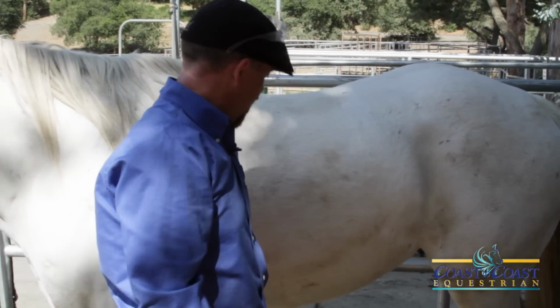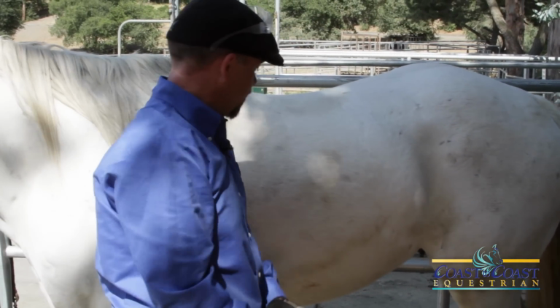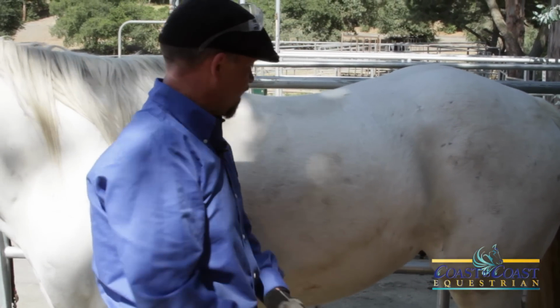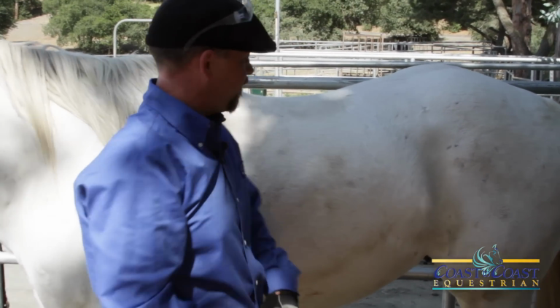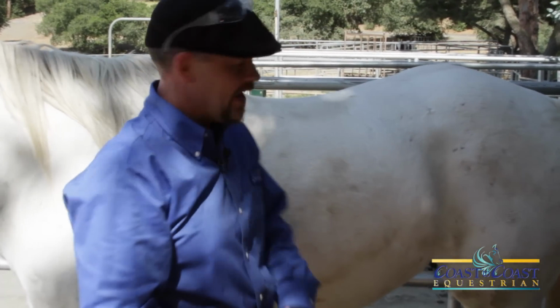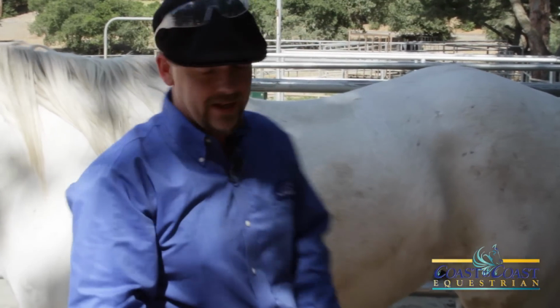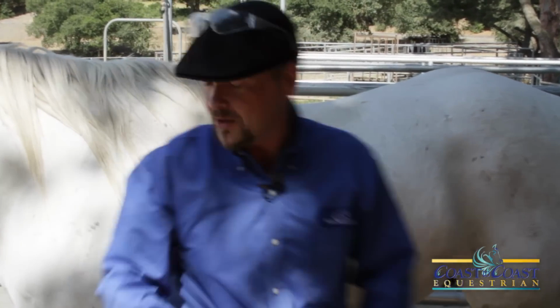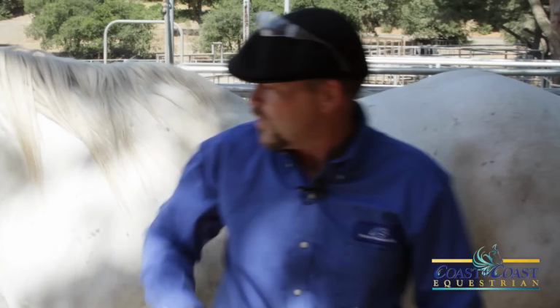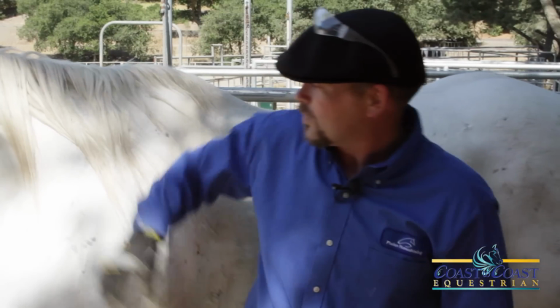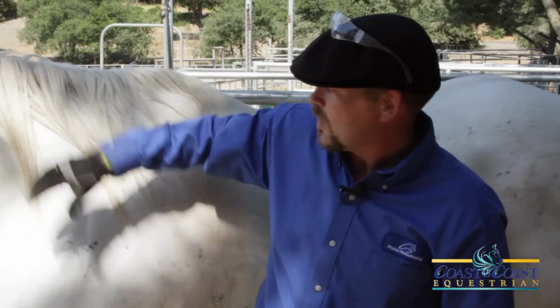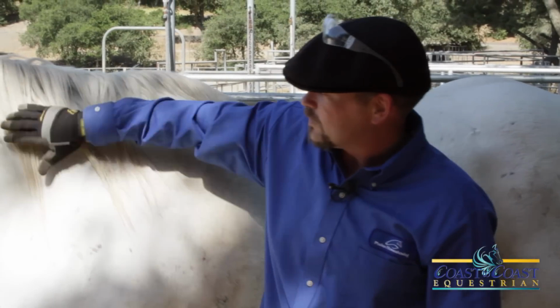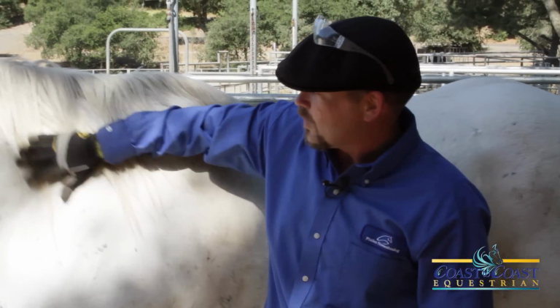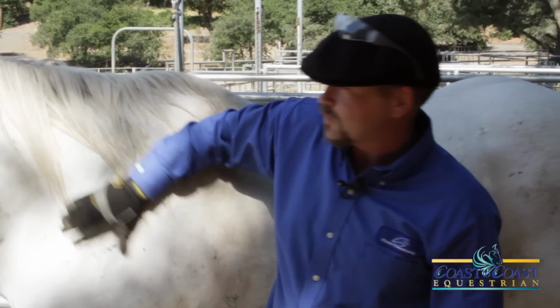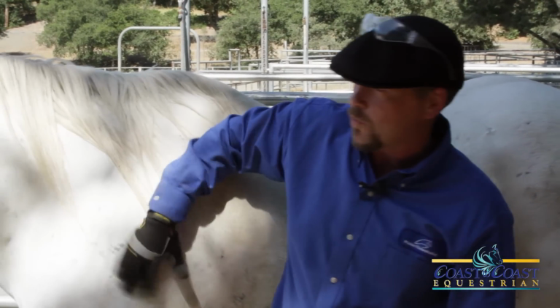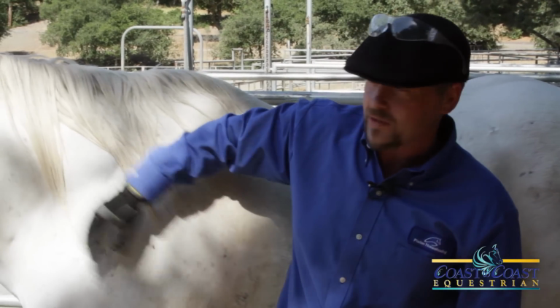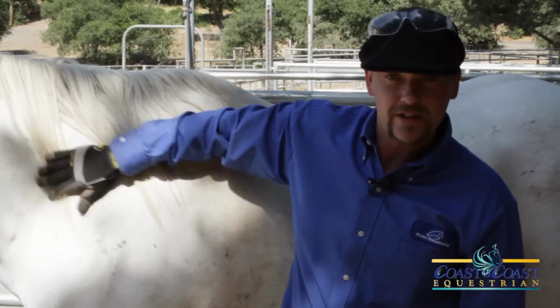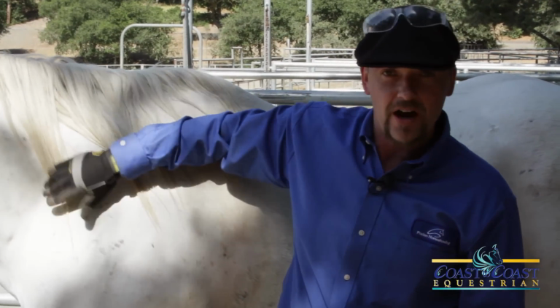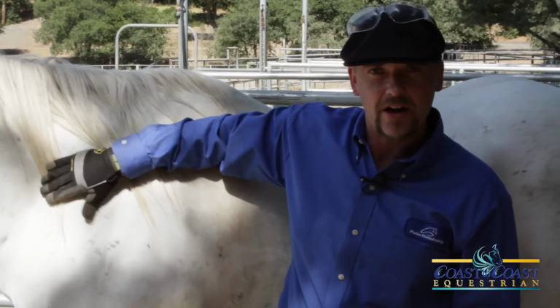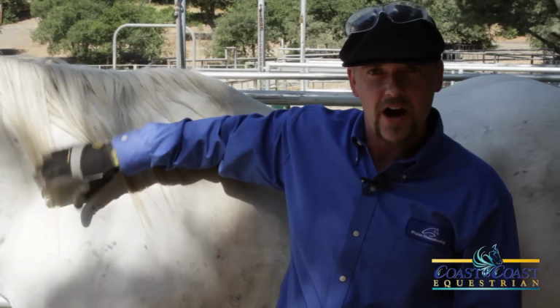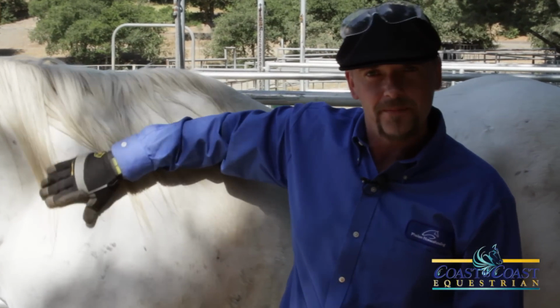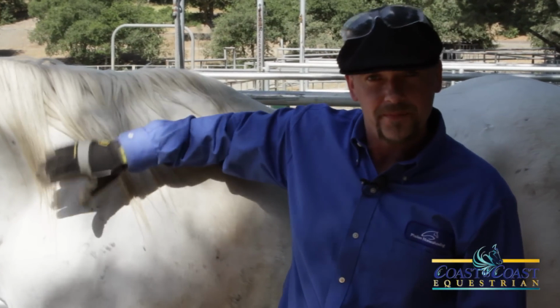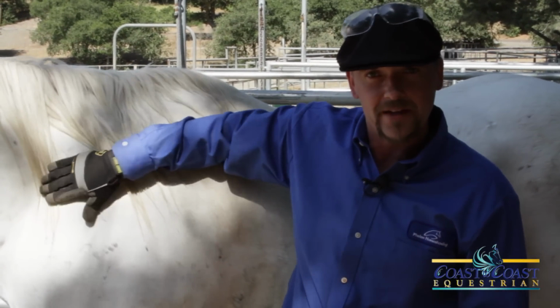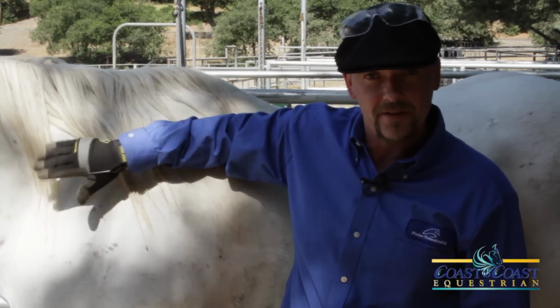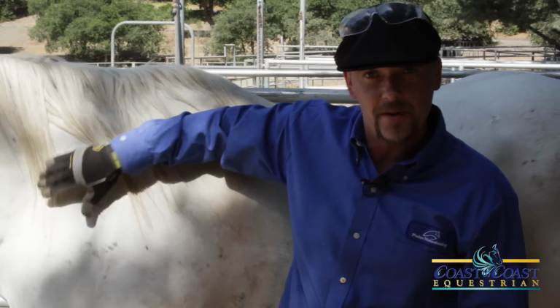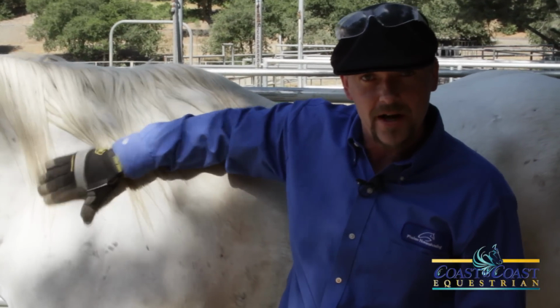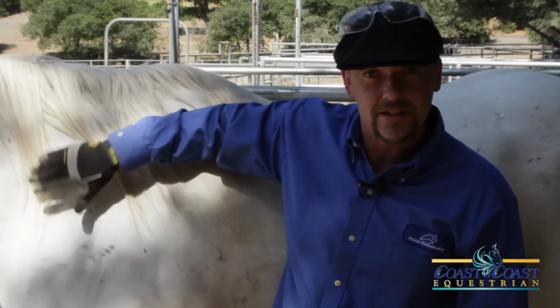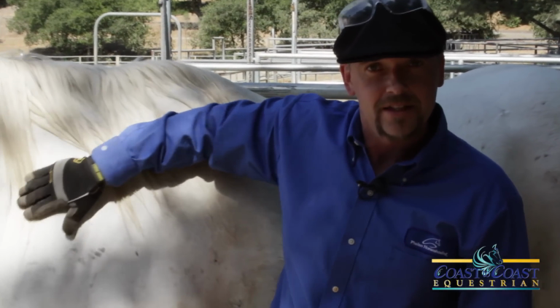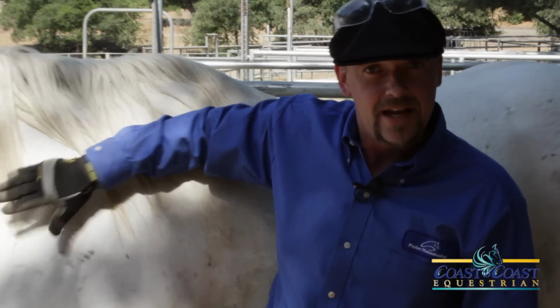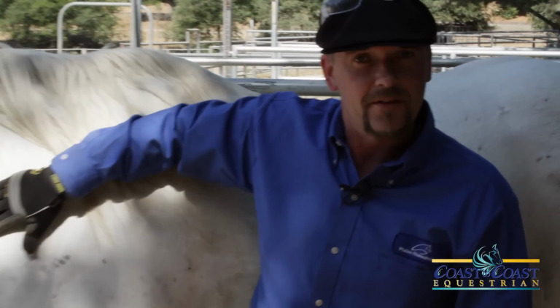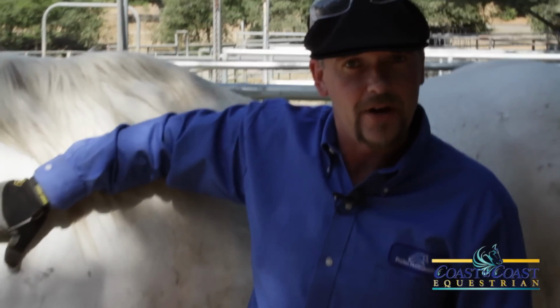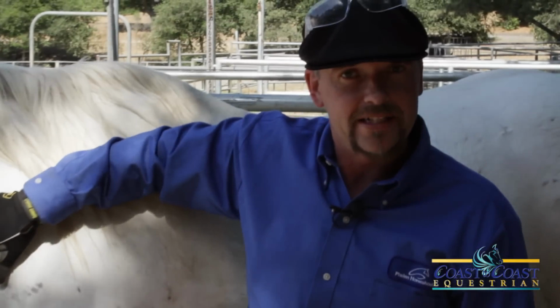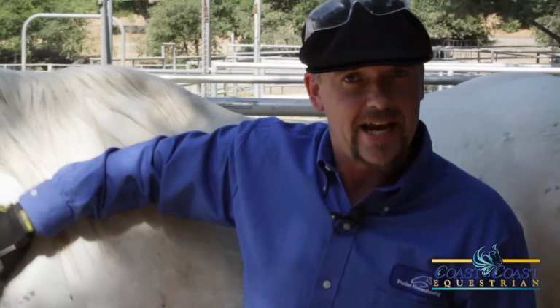I'm Jeff Phelan with CoastToCoastEquestrian.com. Thank you very much. Have a great day.